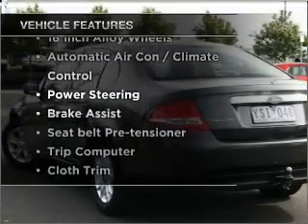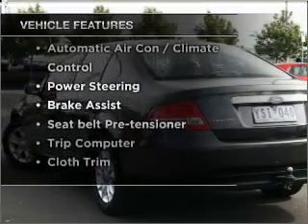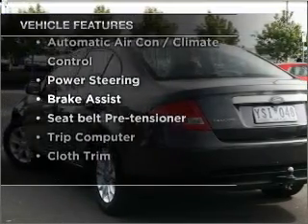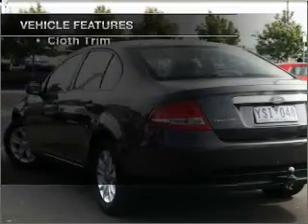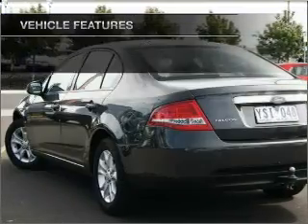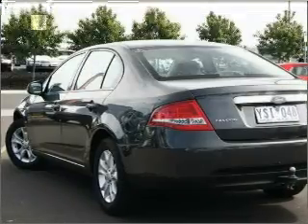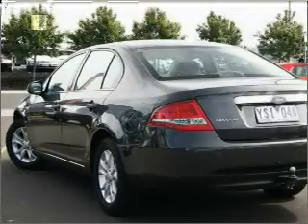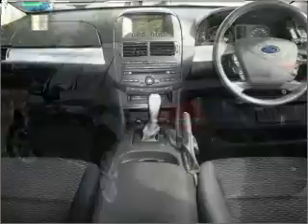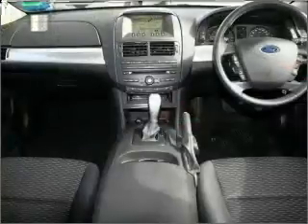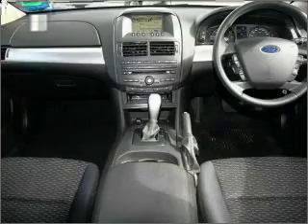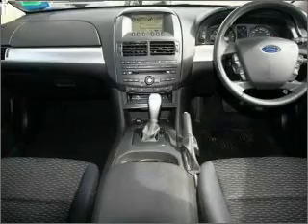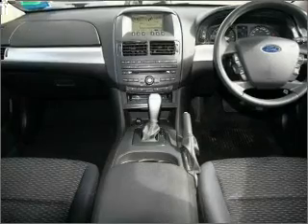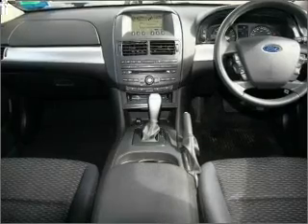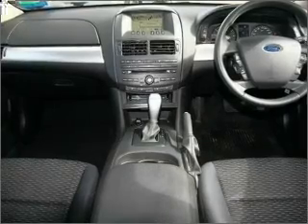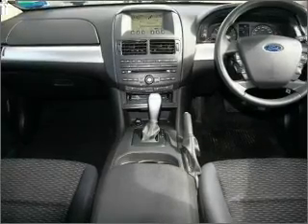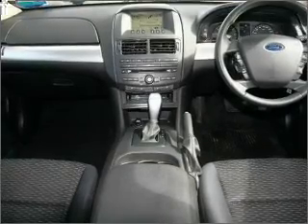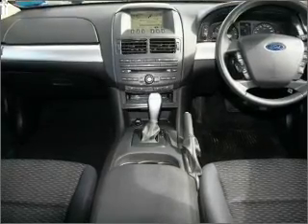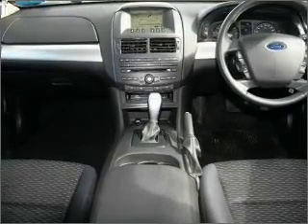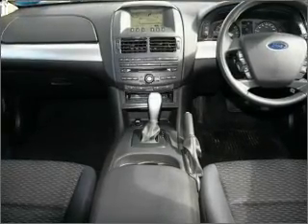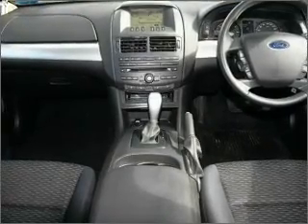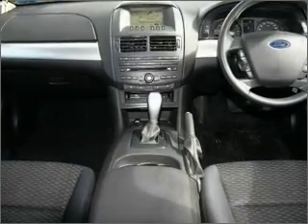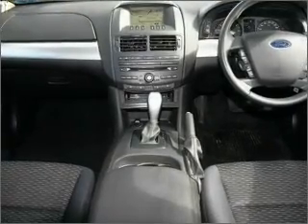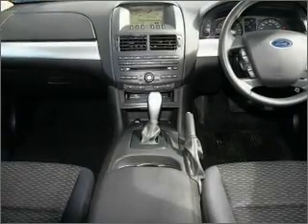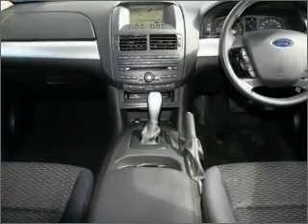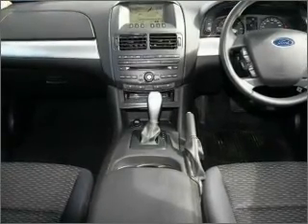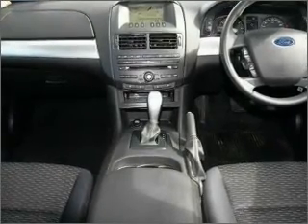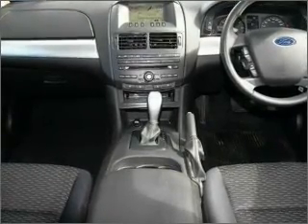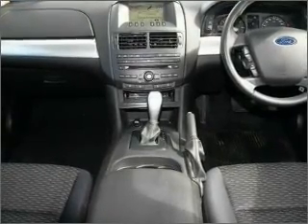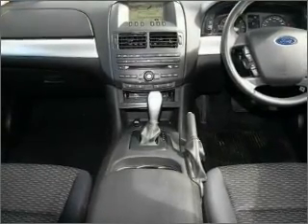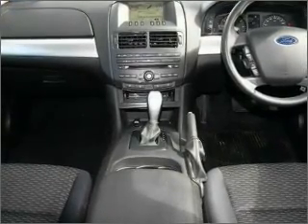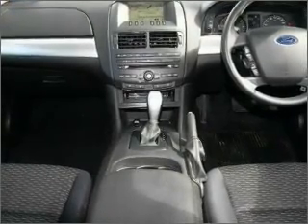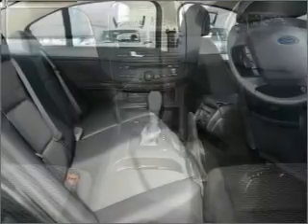Cruise control, climate control, central locking, a CD player, stability control, power mirrors, power windows.